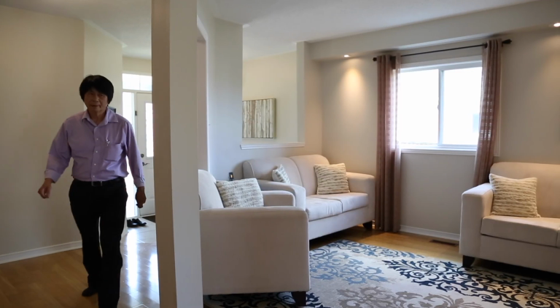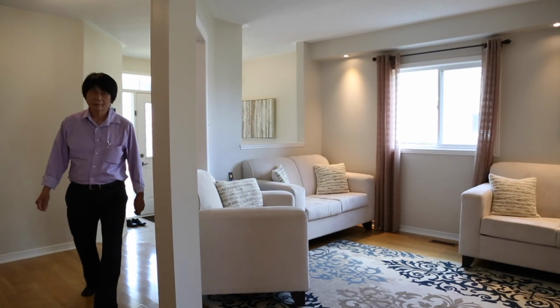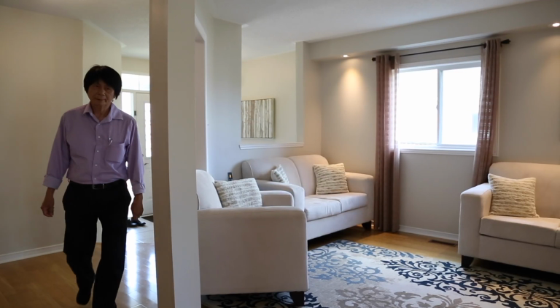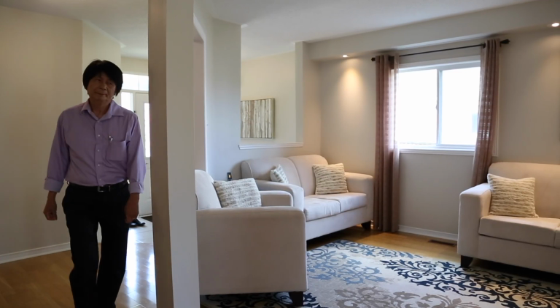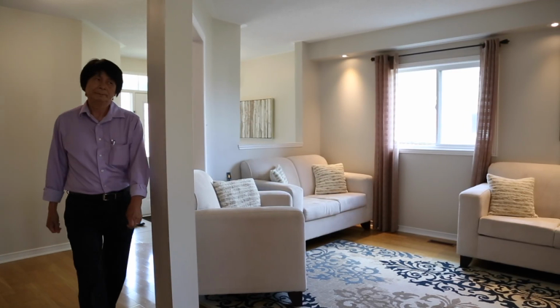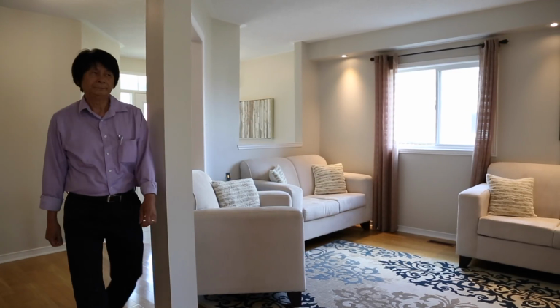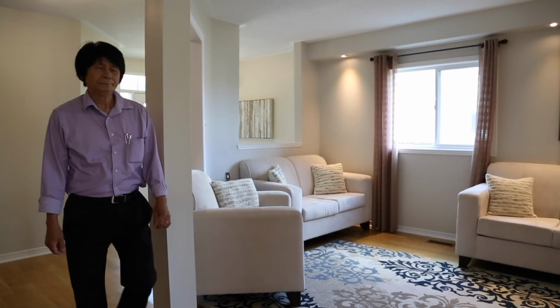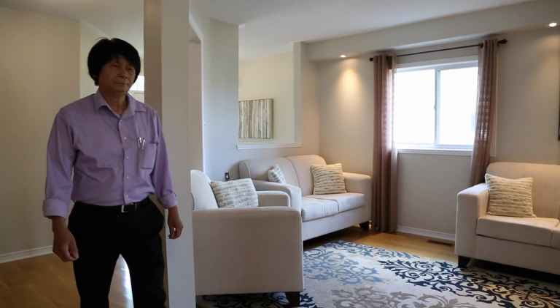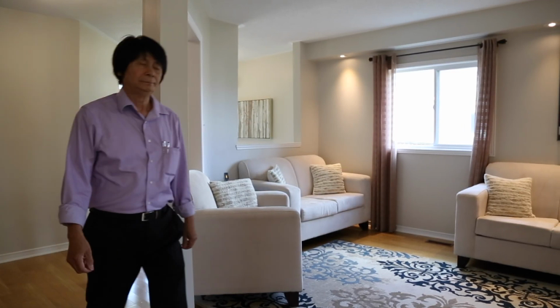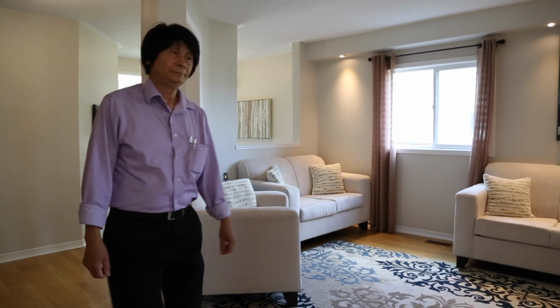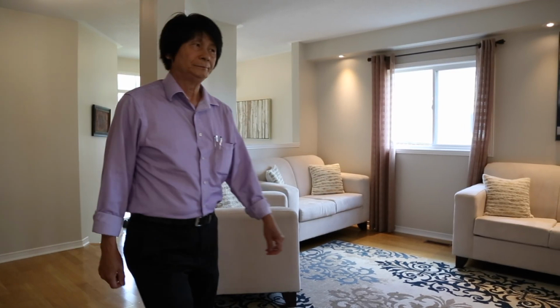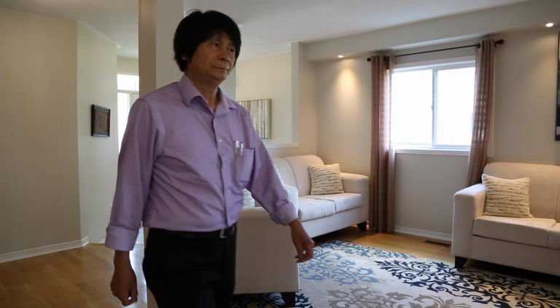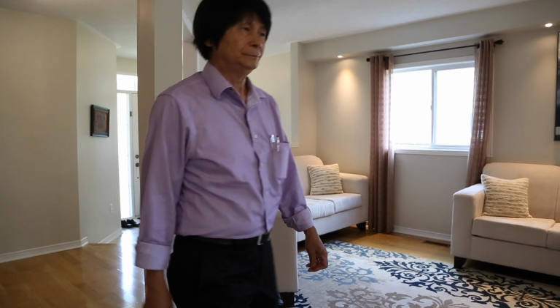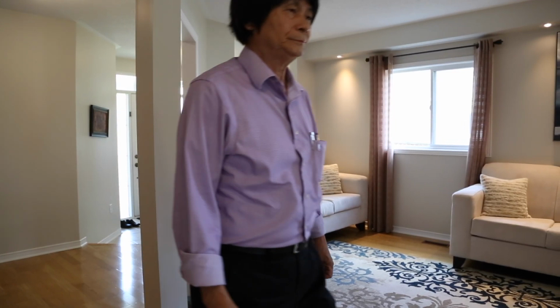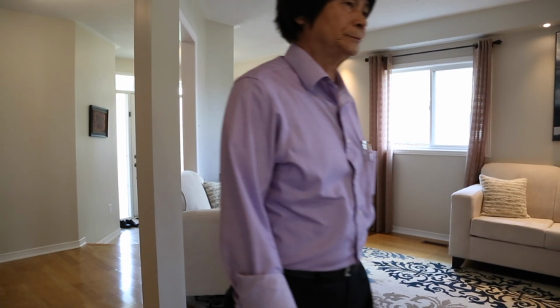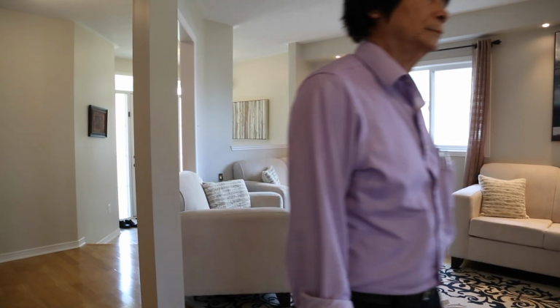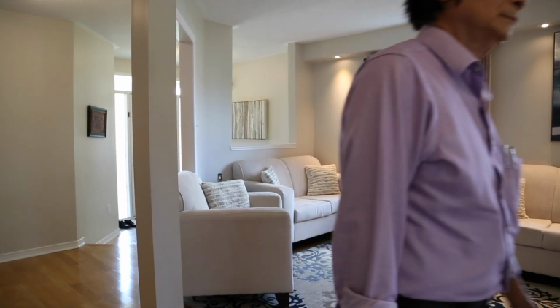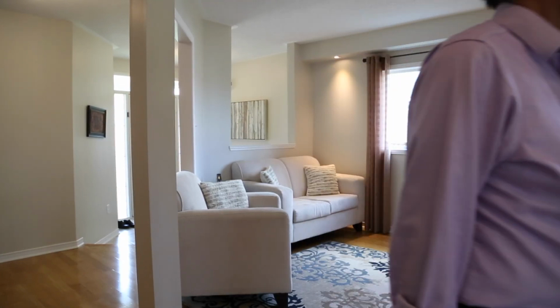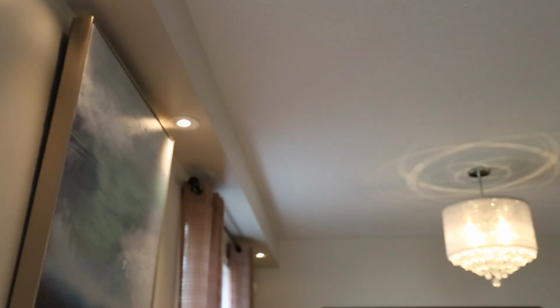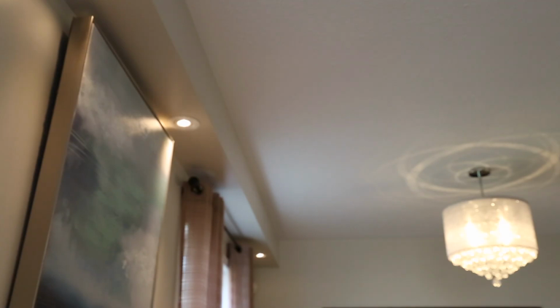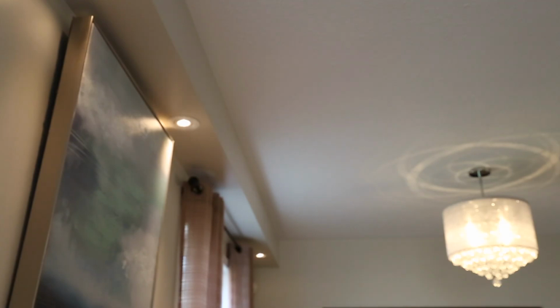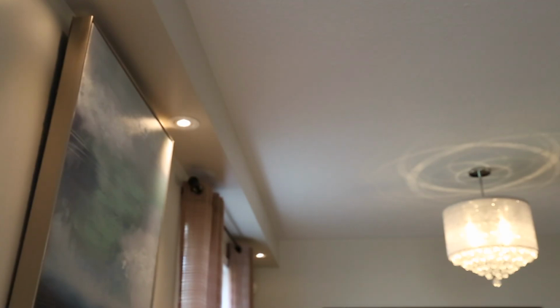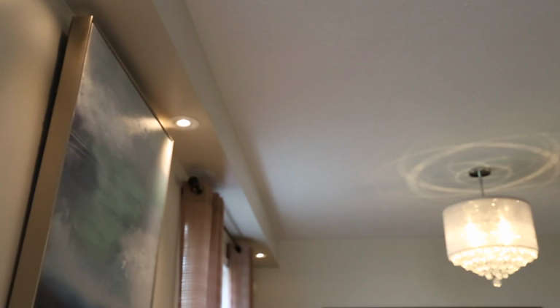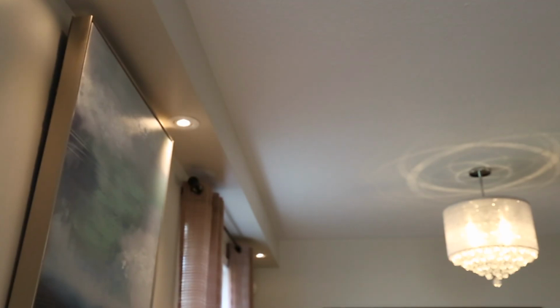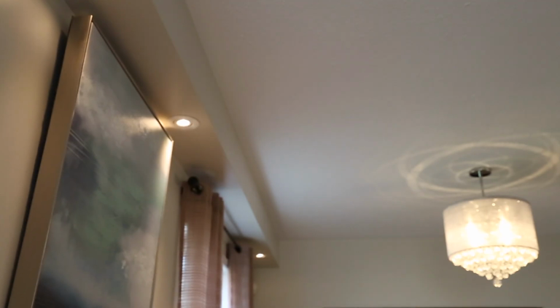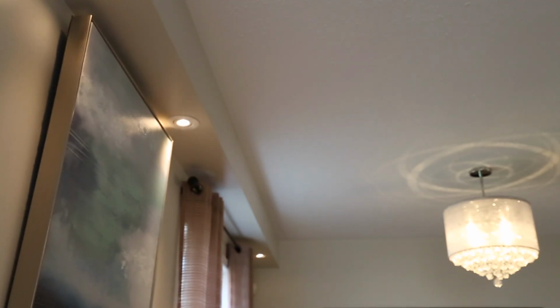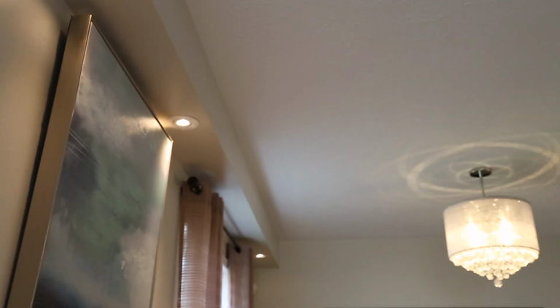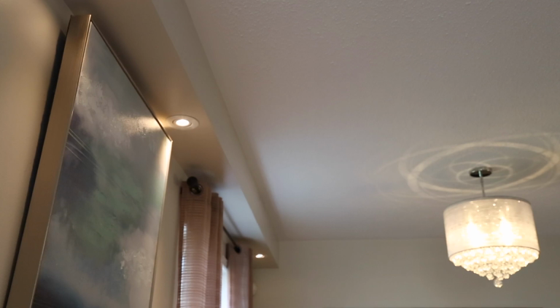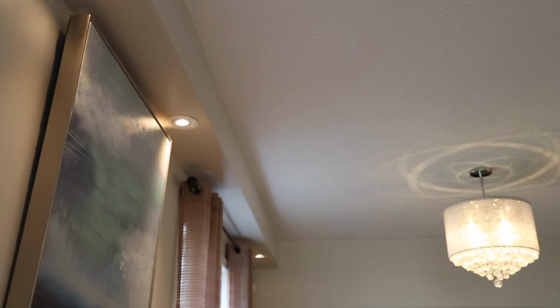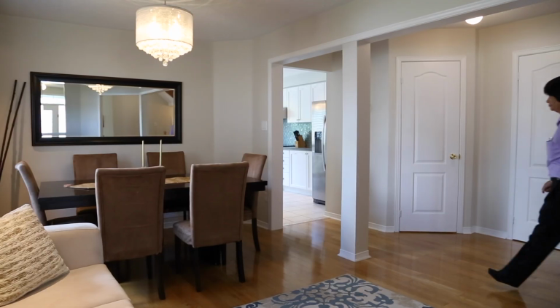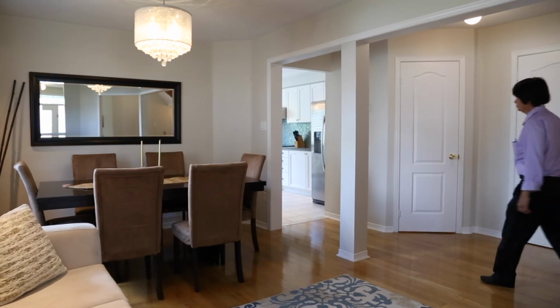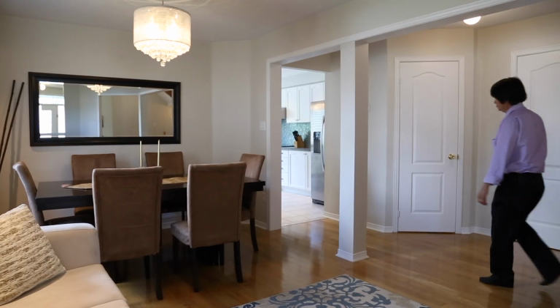The living and dining rooms are combined with hardwood floors and LED pot lights.